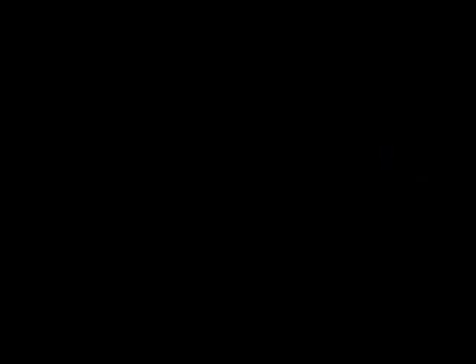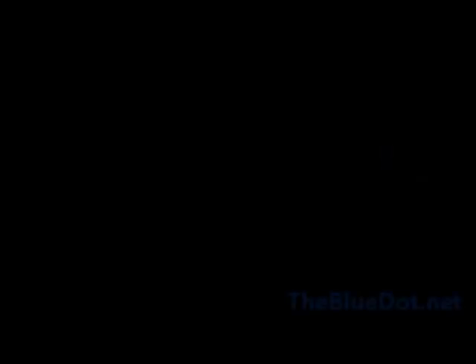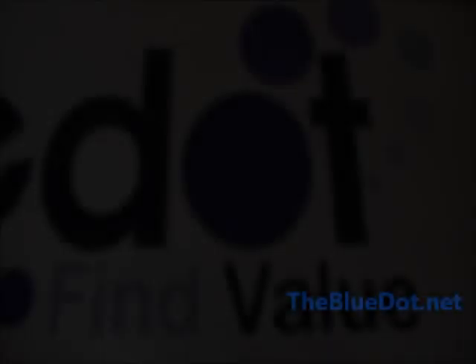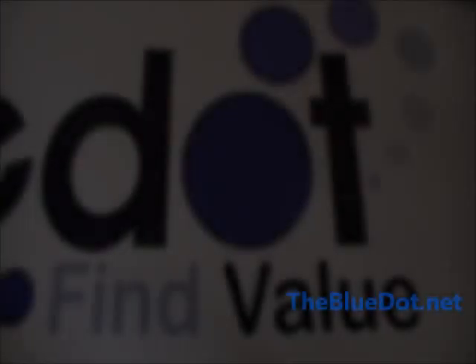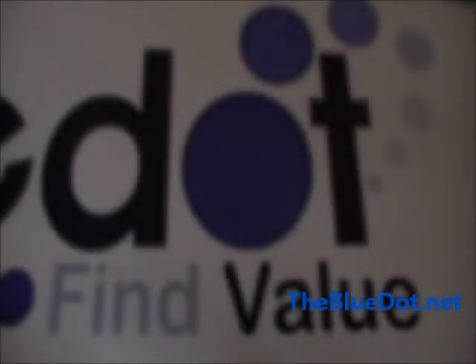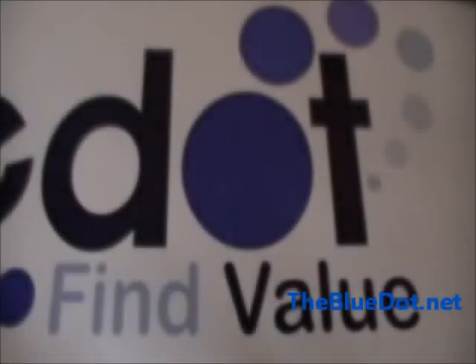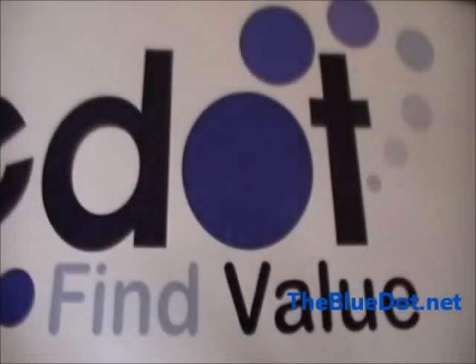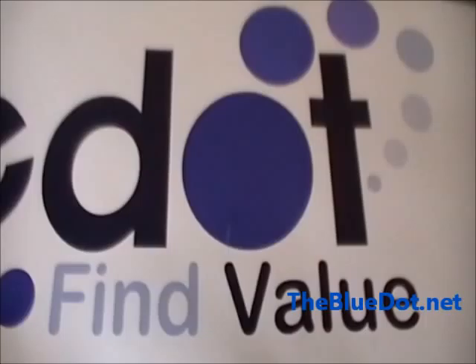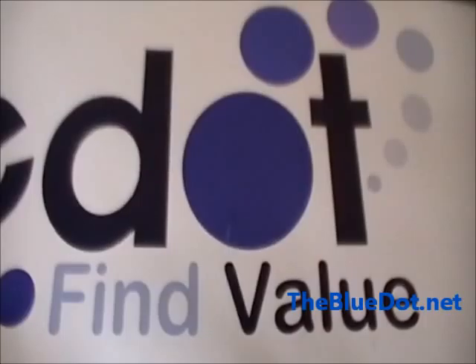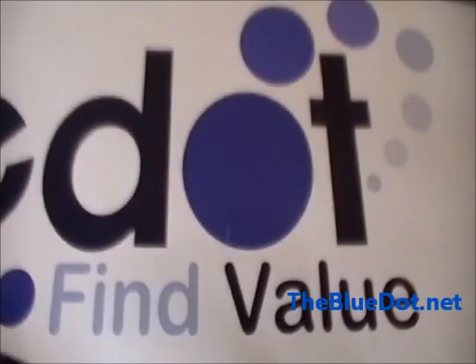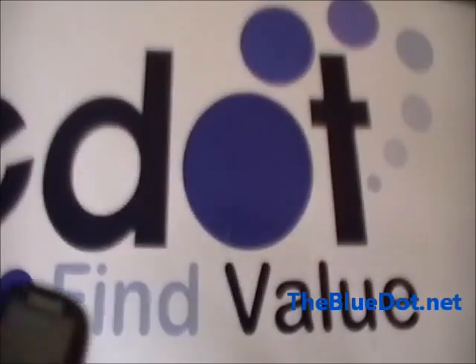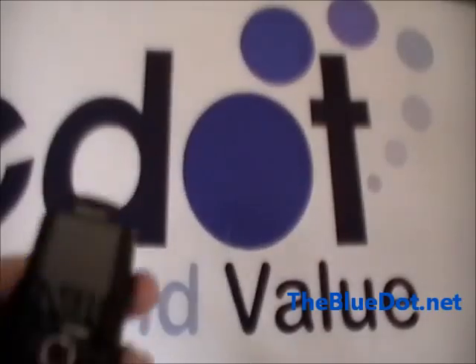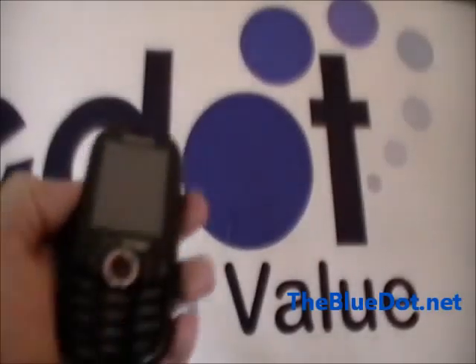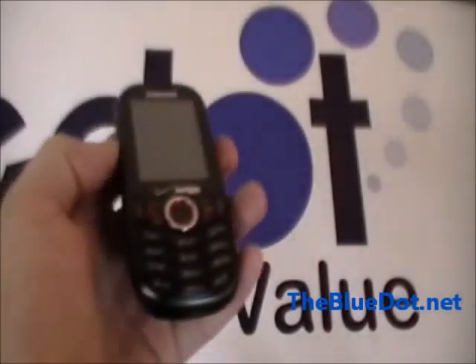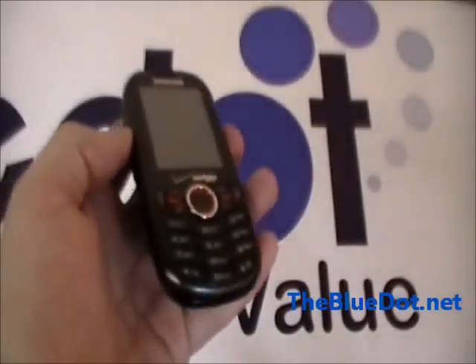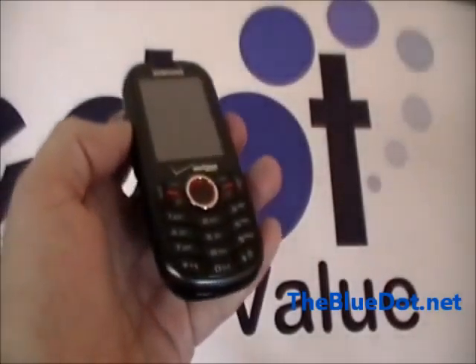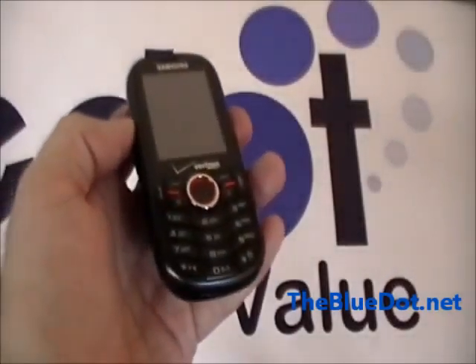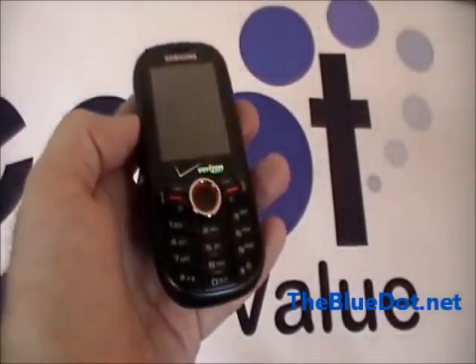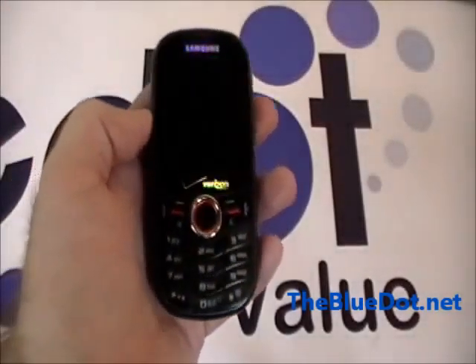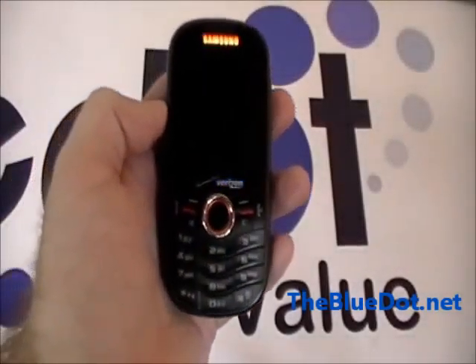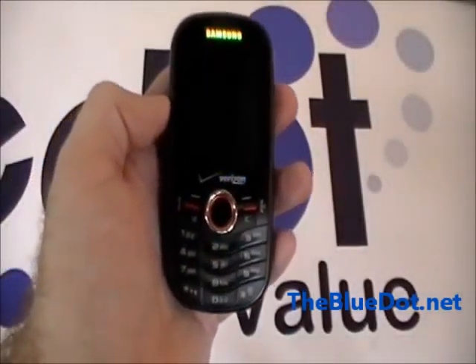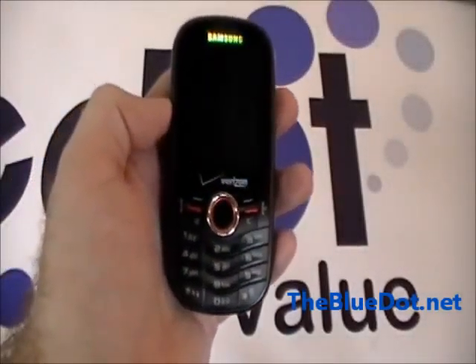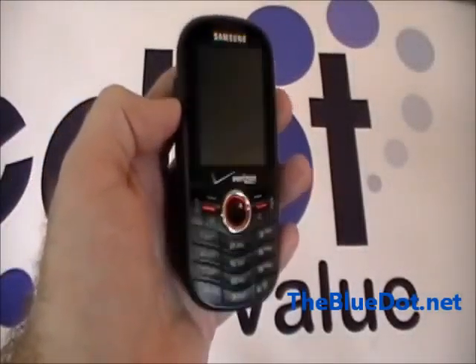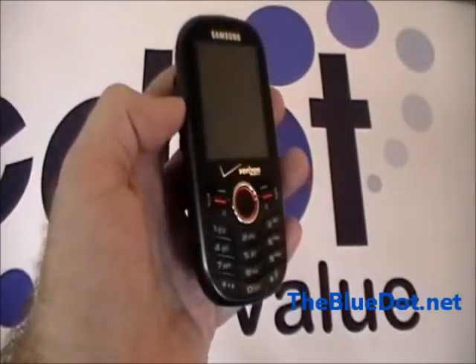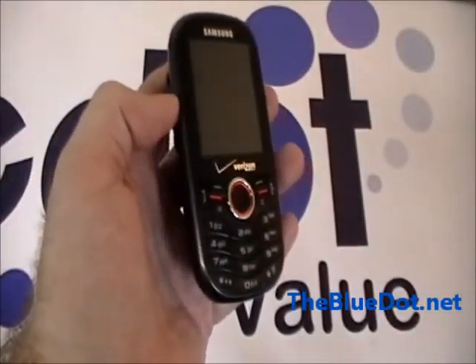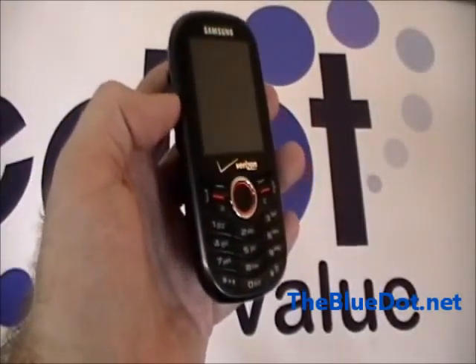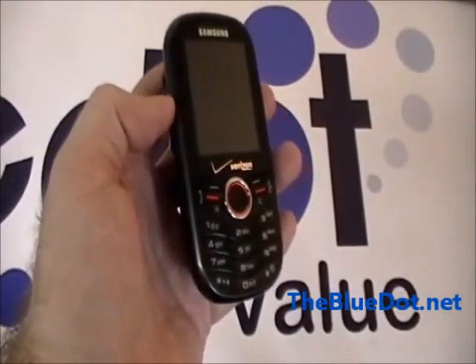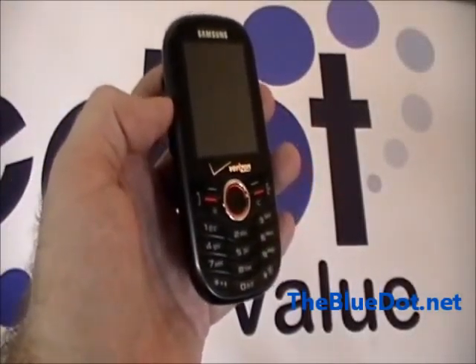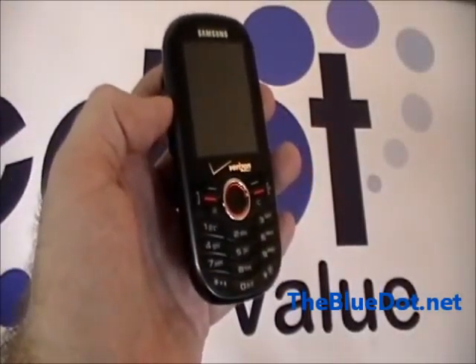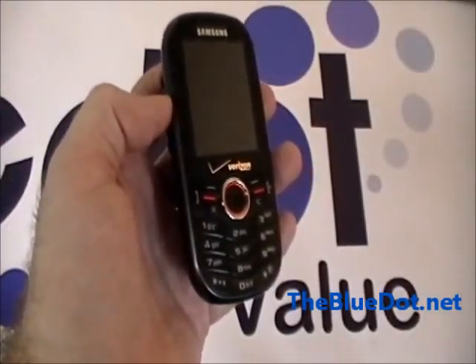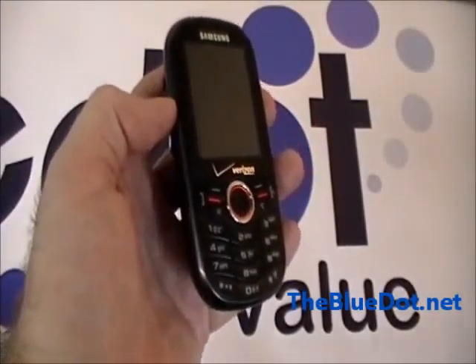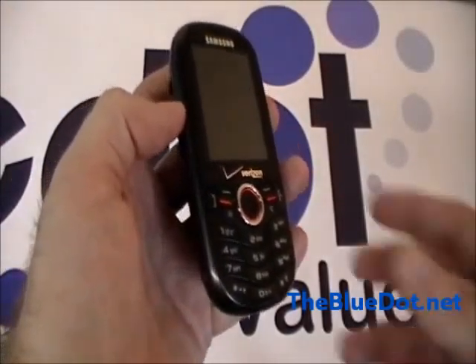Hey, this is Tom with the Blue Dot, and today we're going to take a look at the Samsung Intensity.